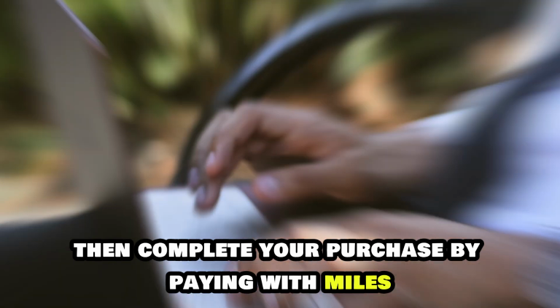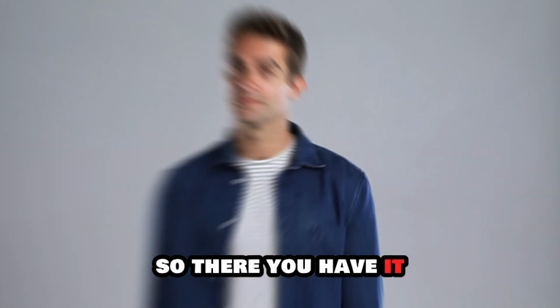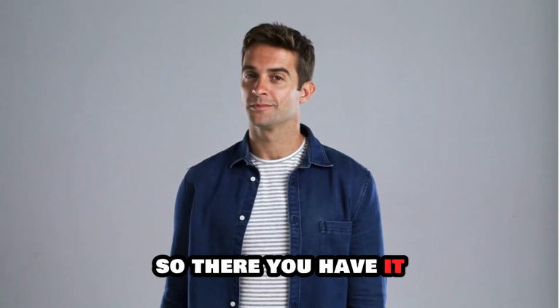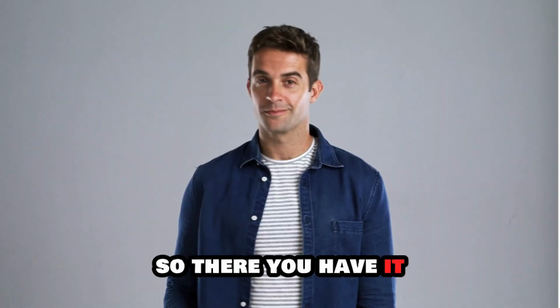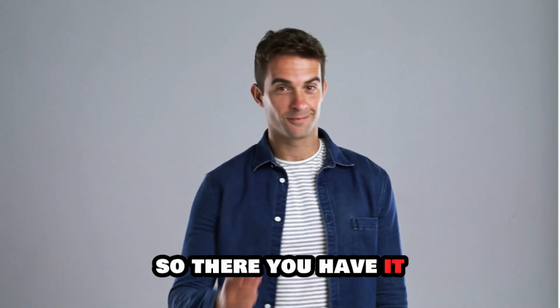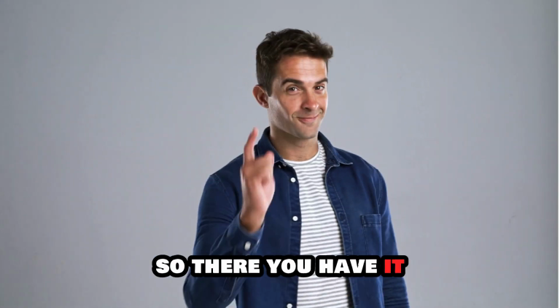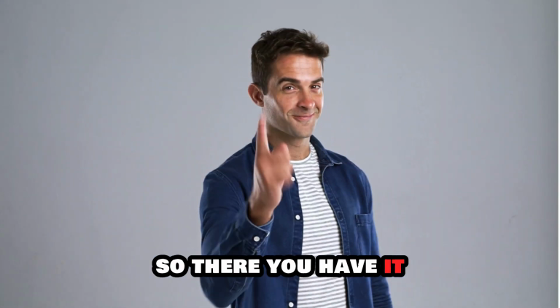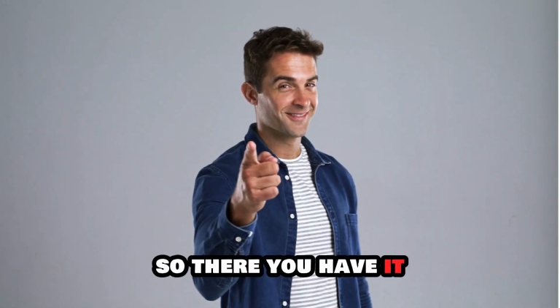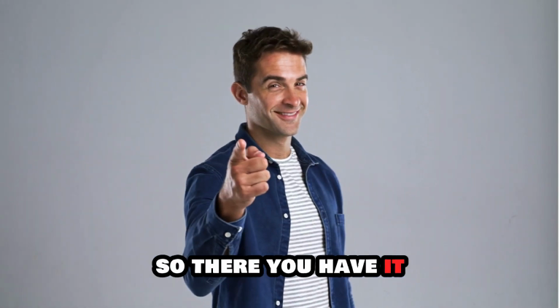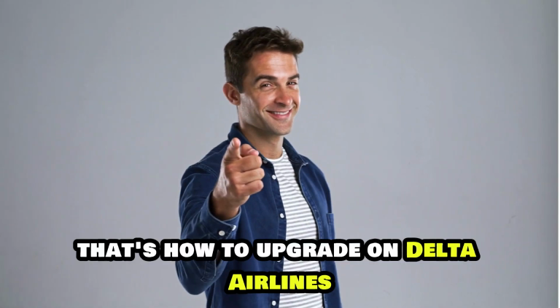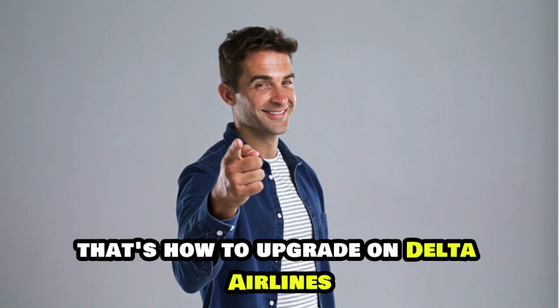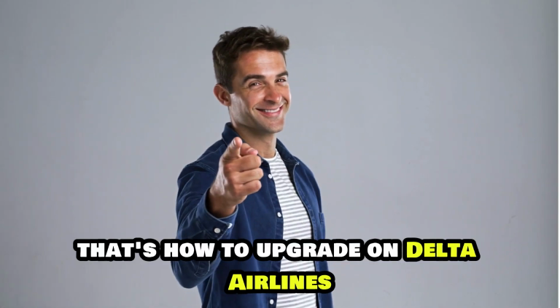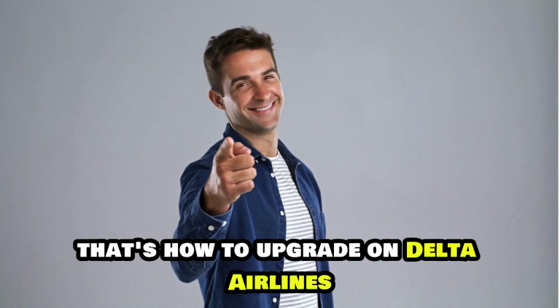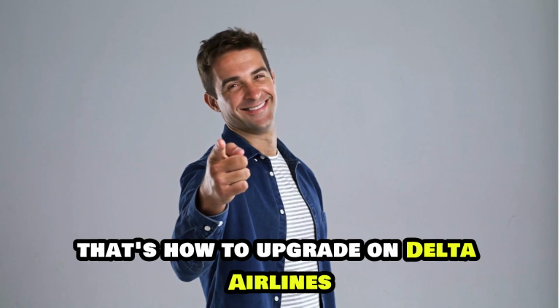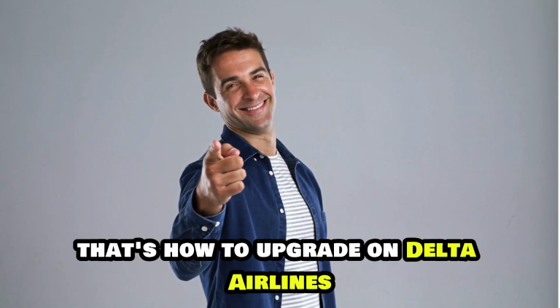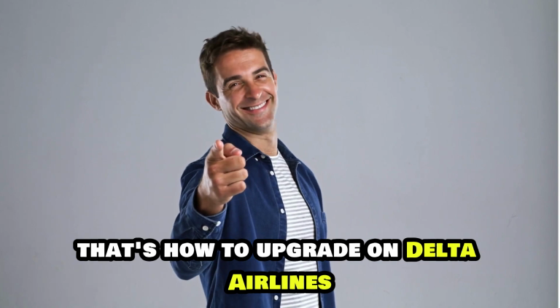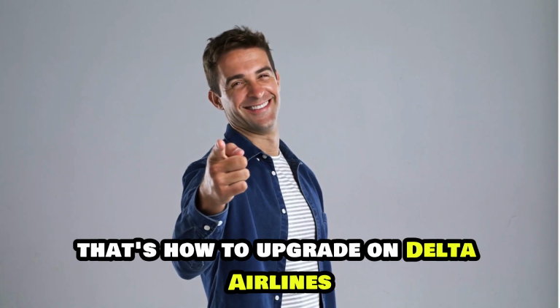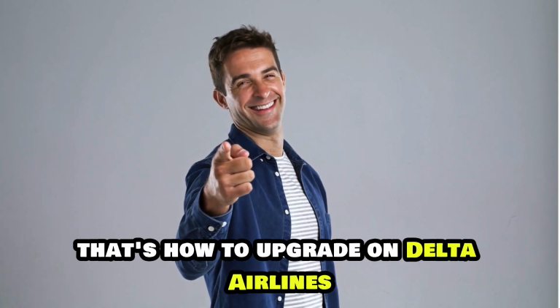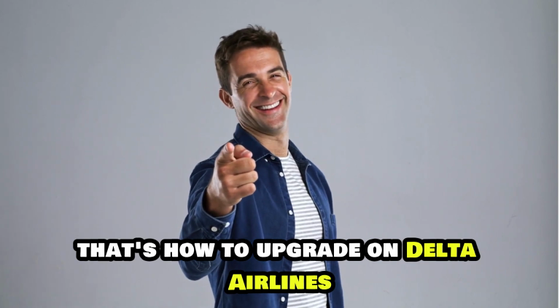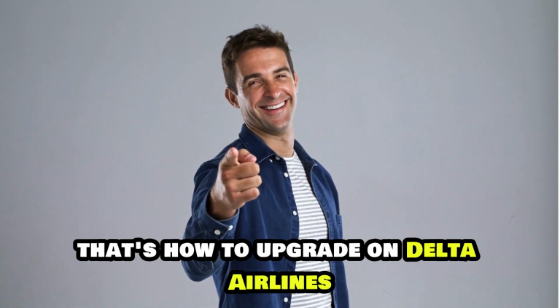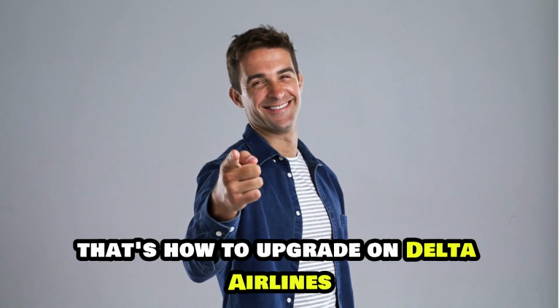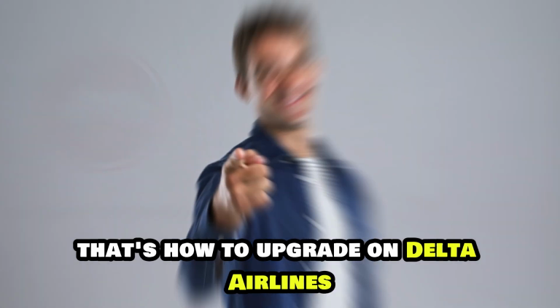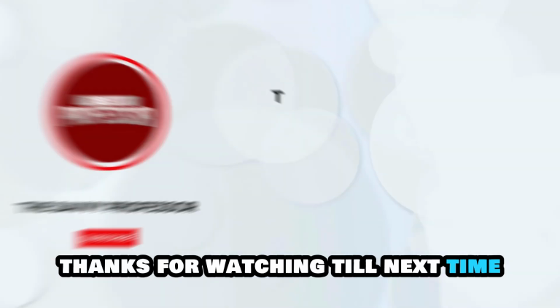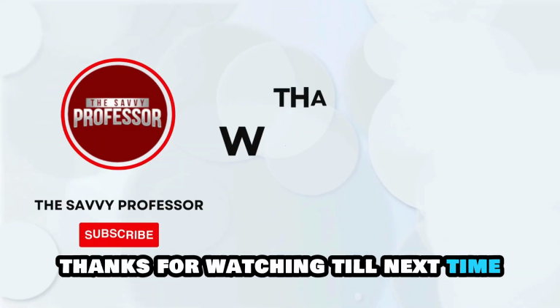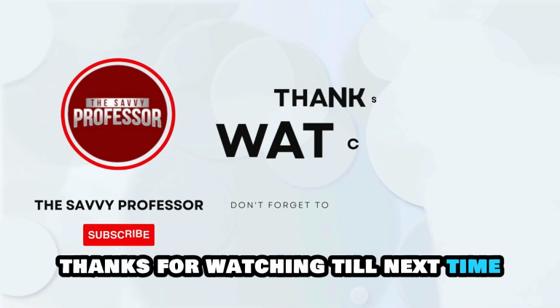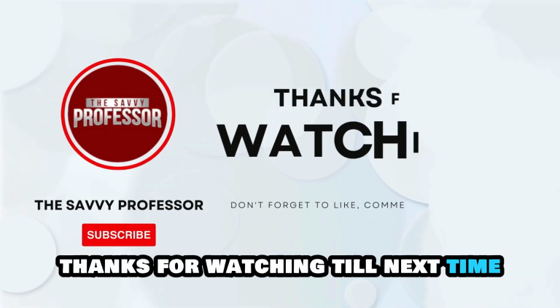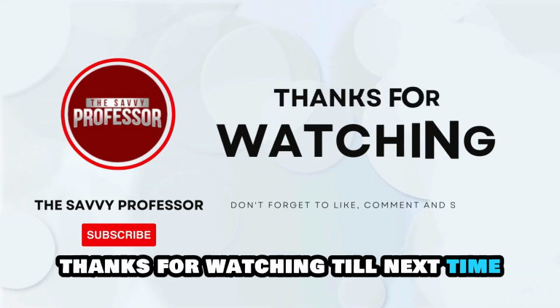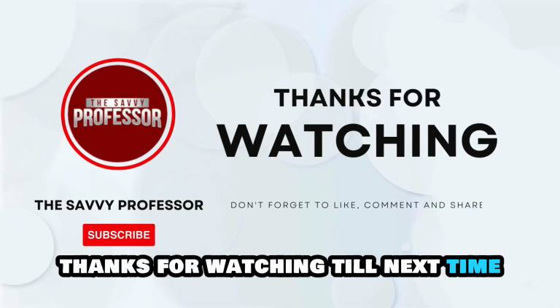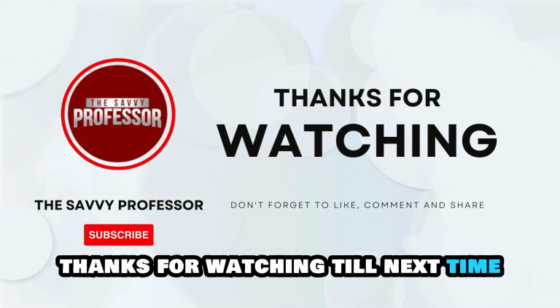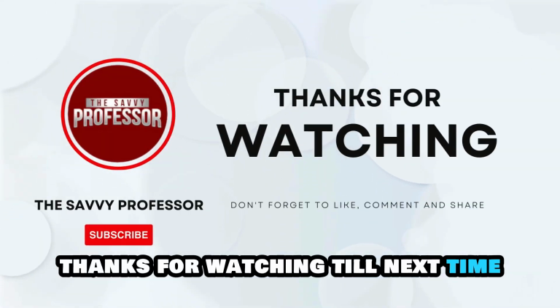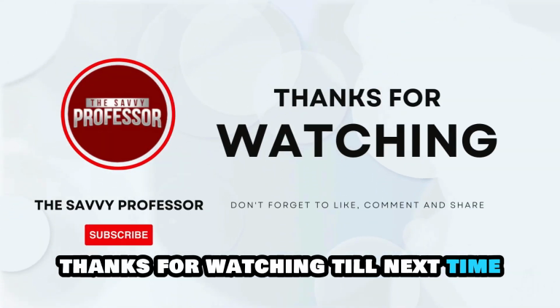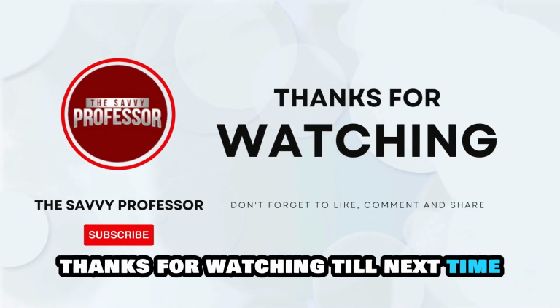So, there you have it. That's how to upgrade on Delta Airlines. Thanks for watching. Till next time.